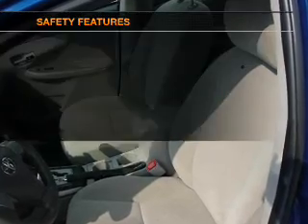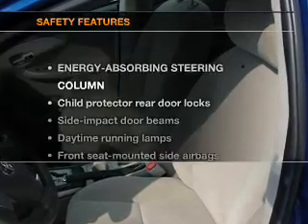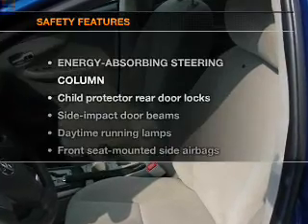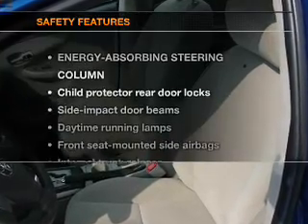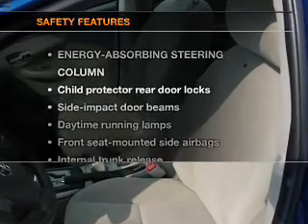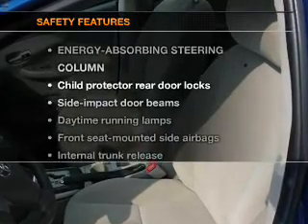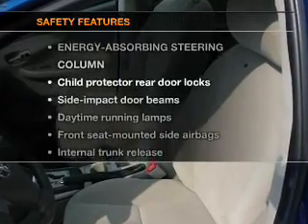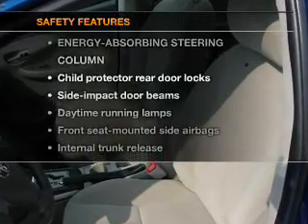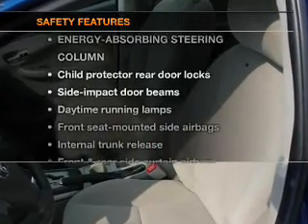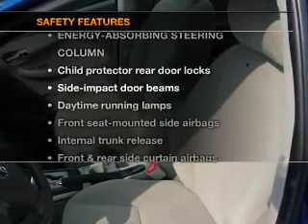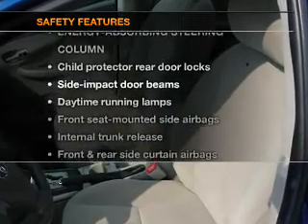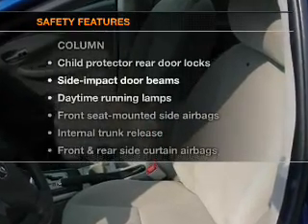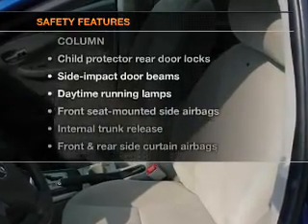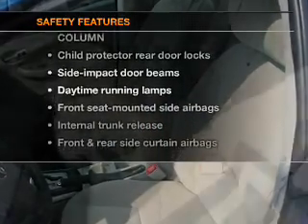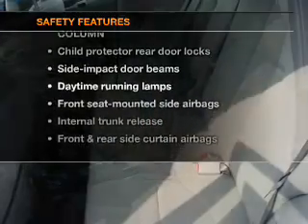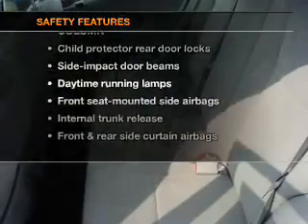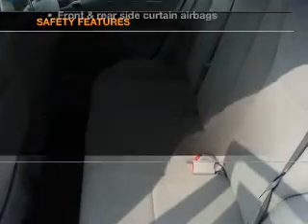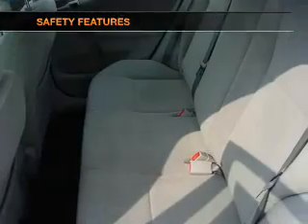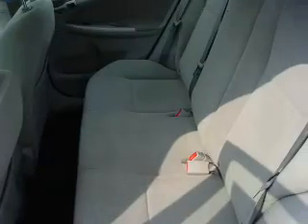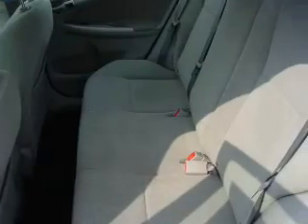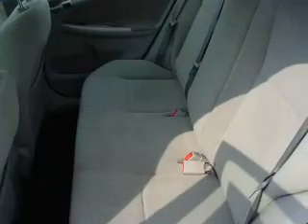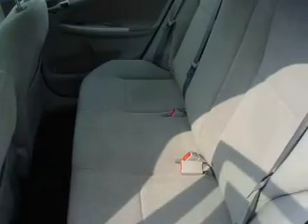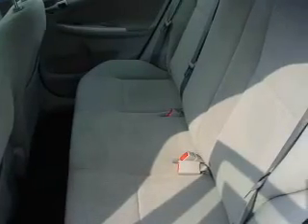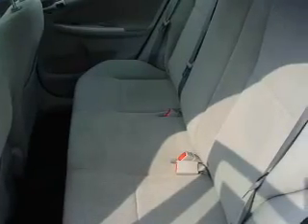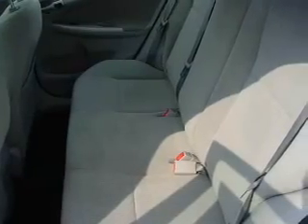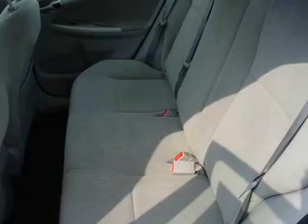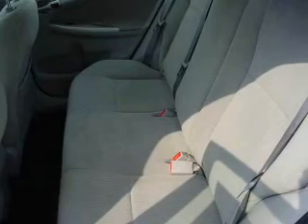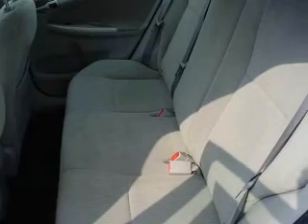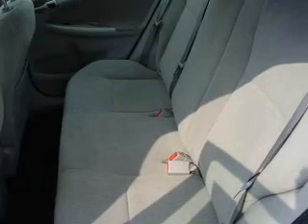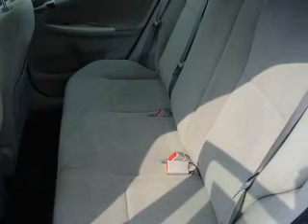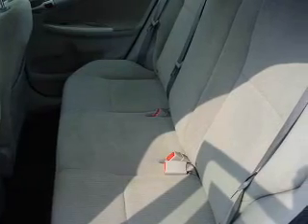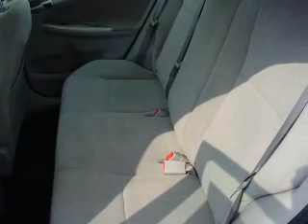And for your peace of mind, the following safety equipment is included: side airbag, stability control.